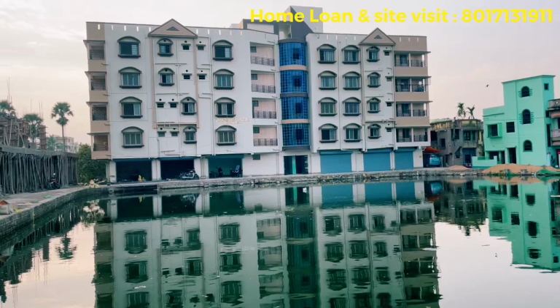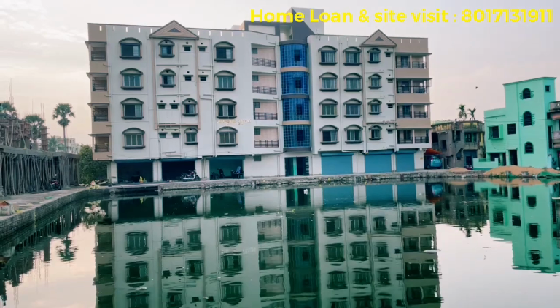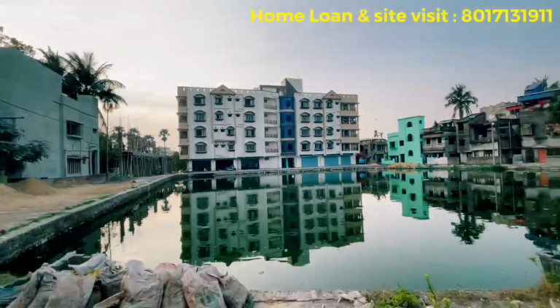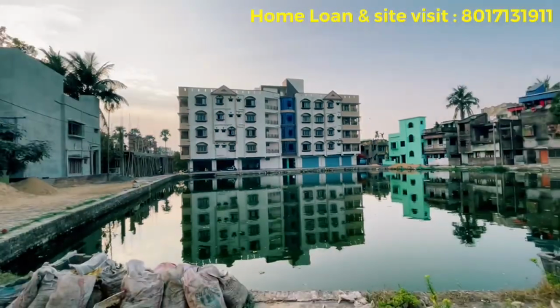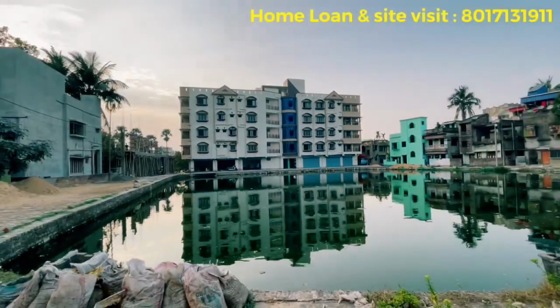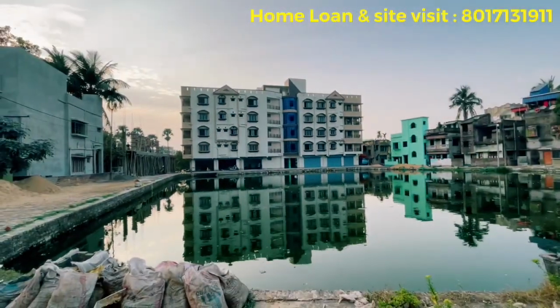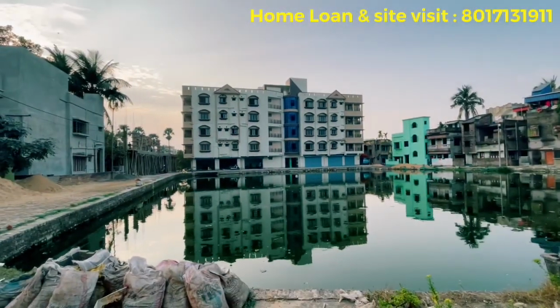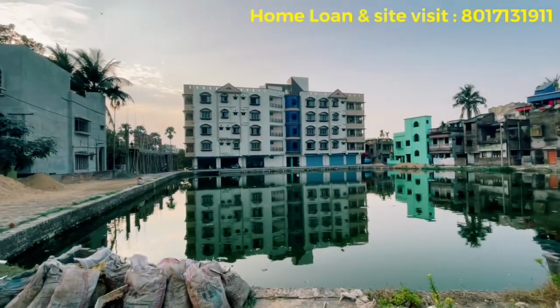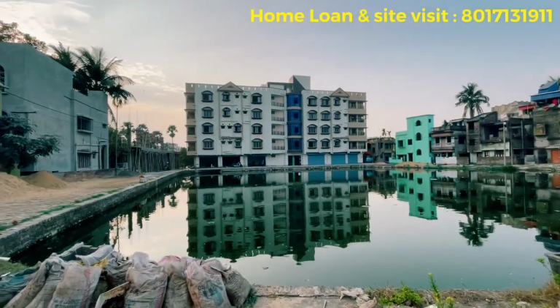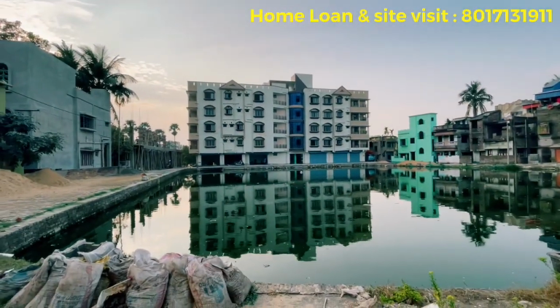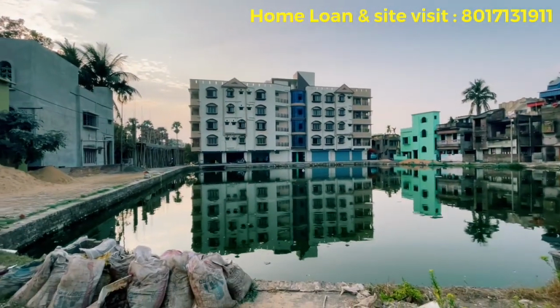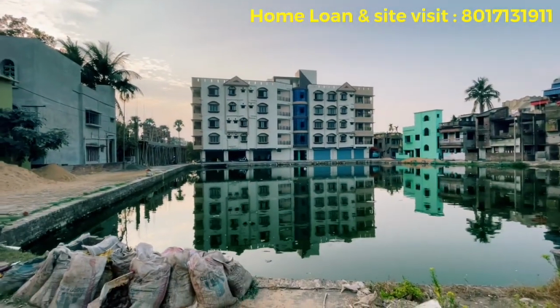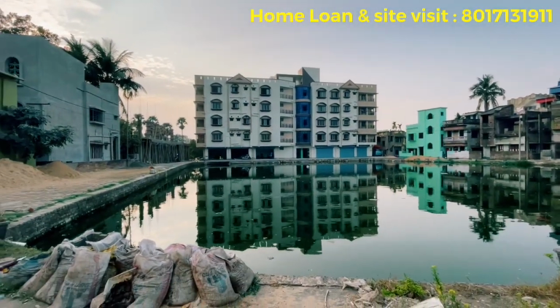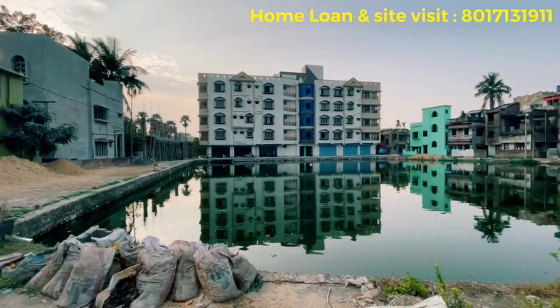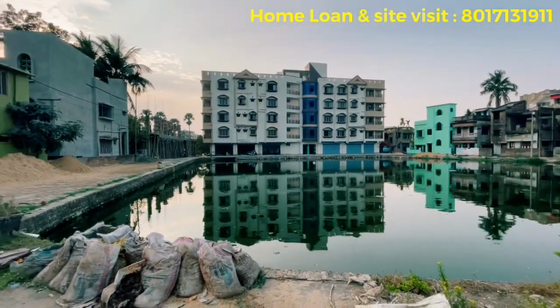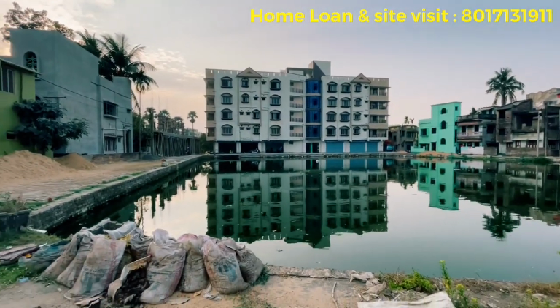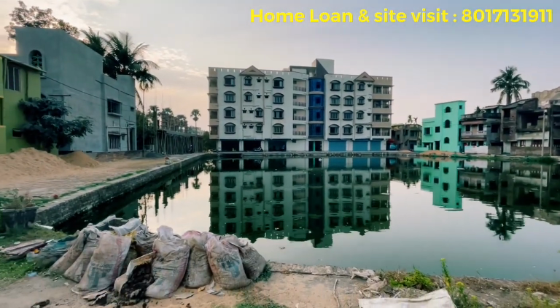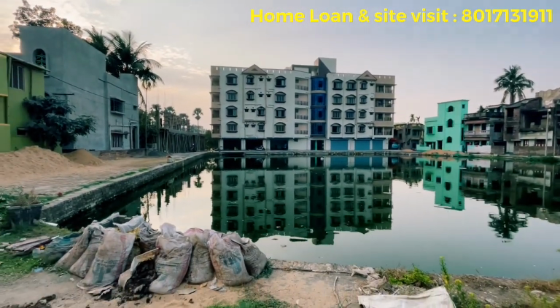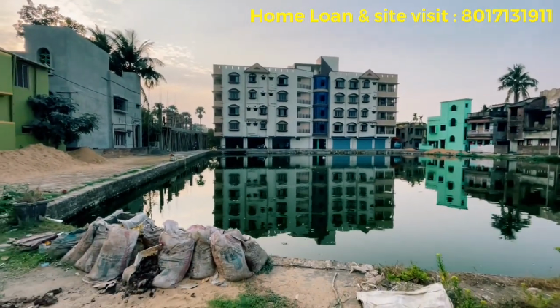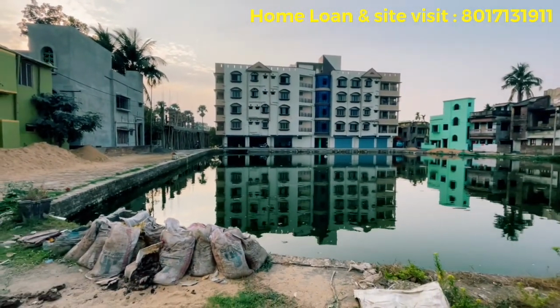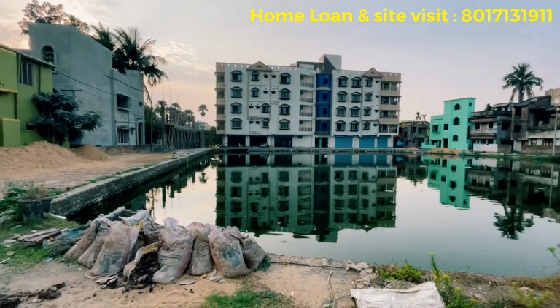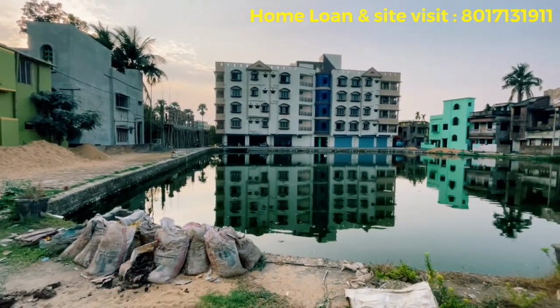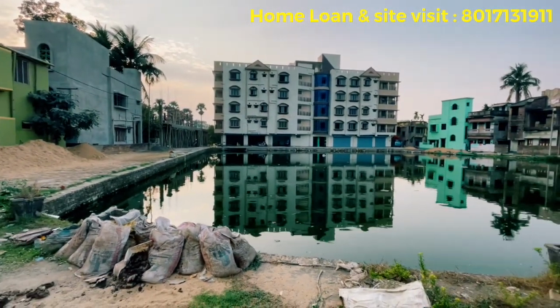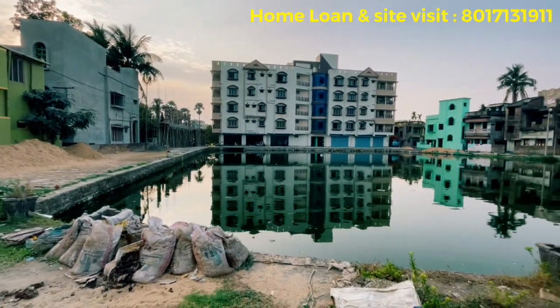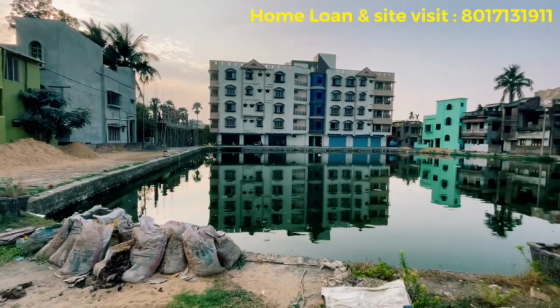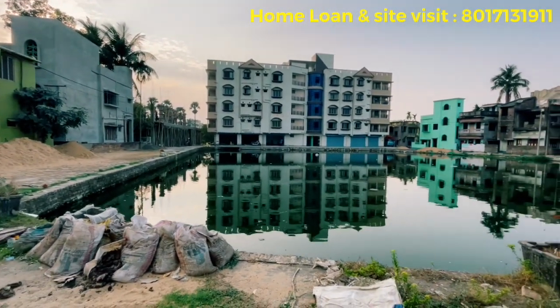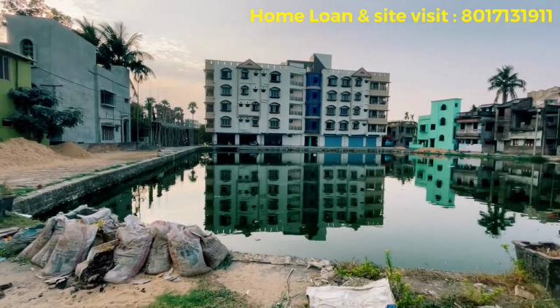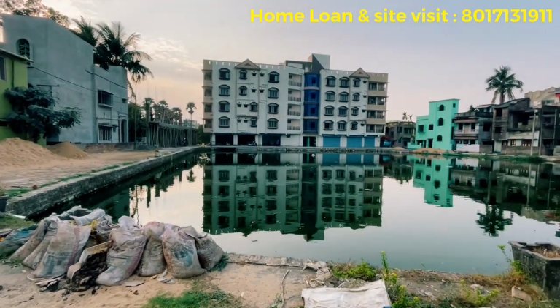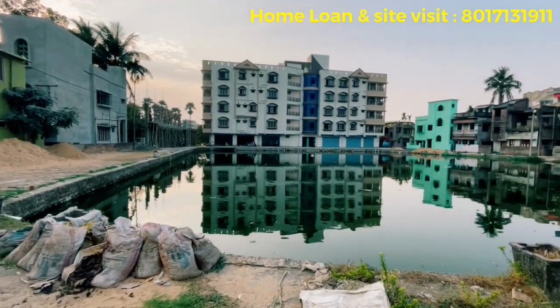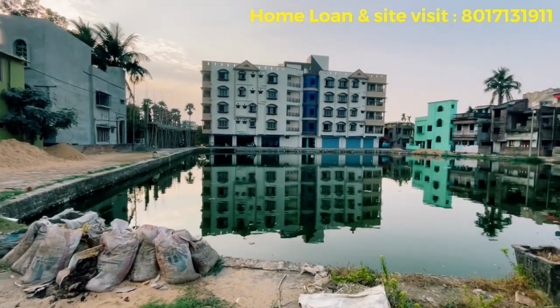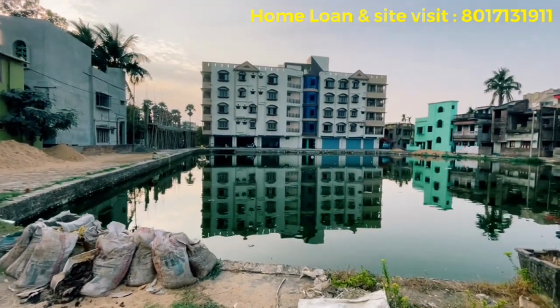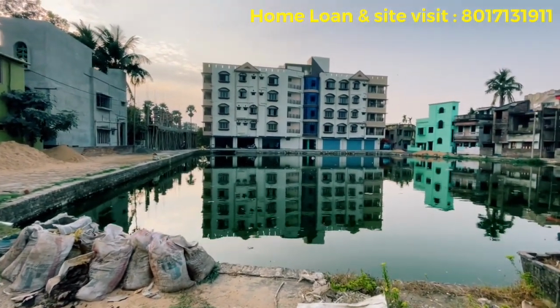Friends, Namaskar. Good afternoon. Welcome to Magic Pro Property.